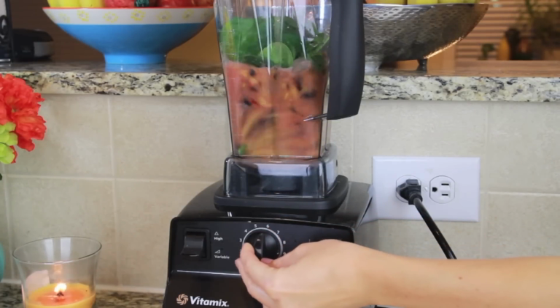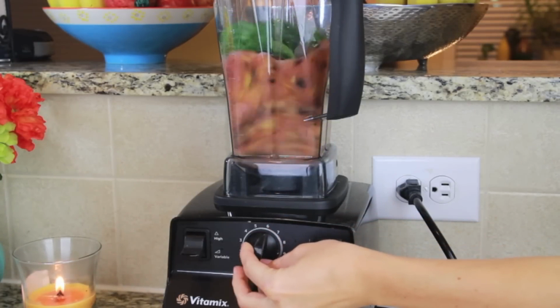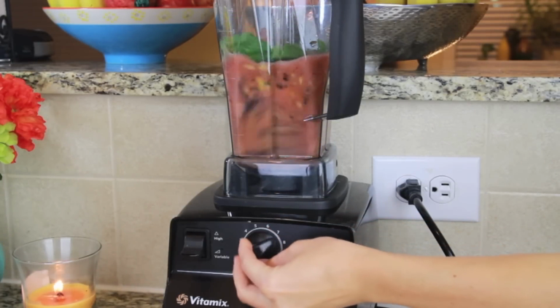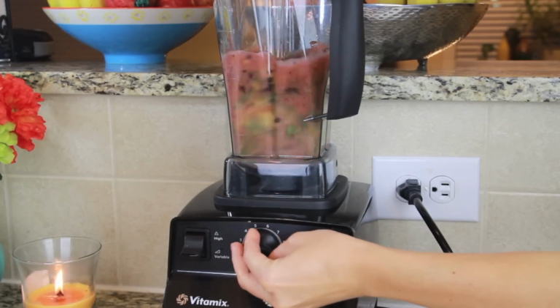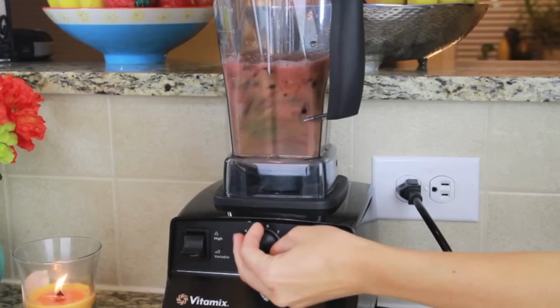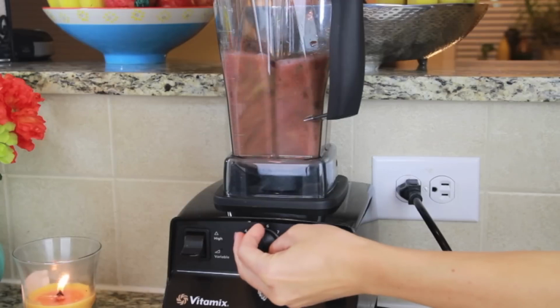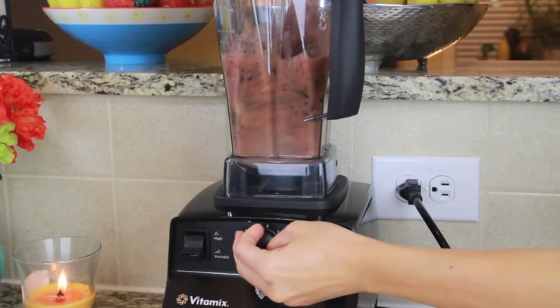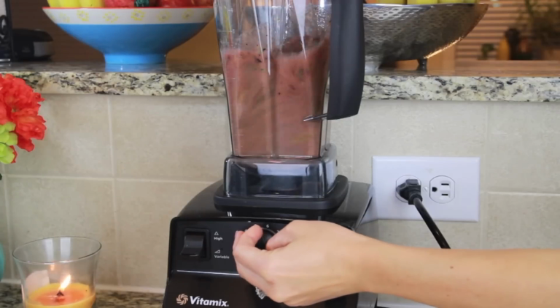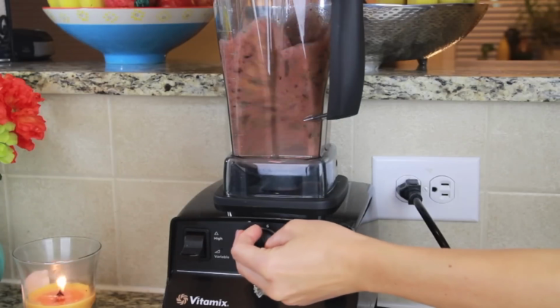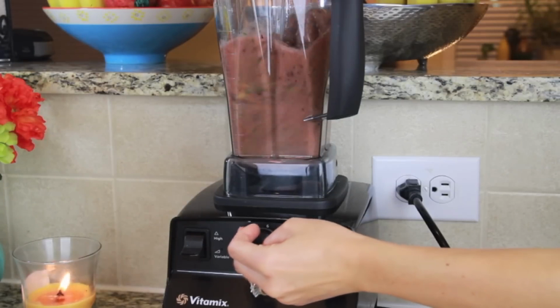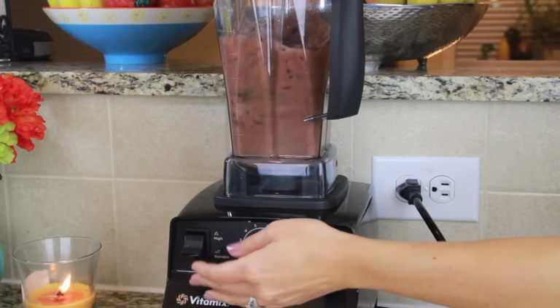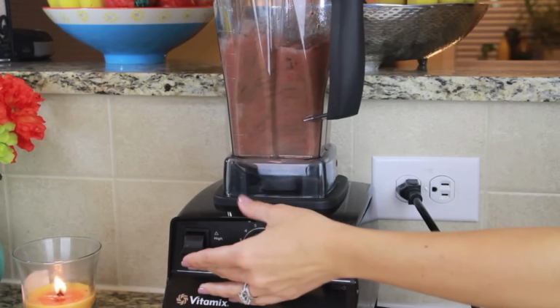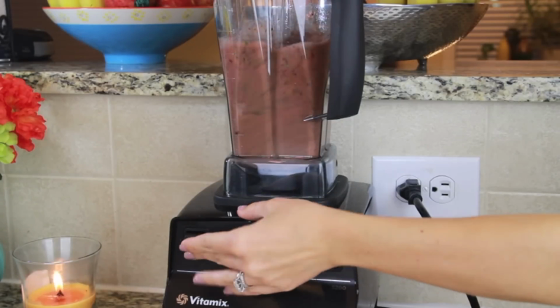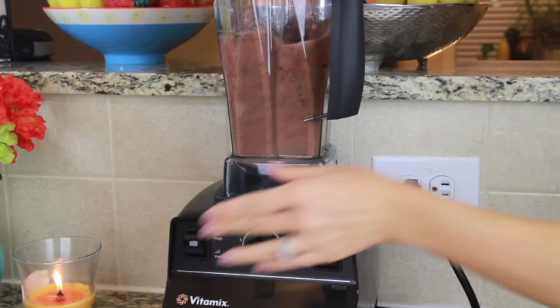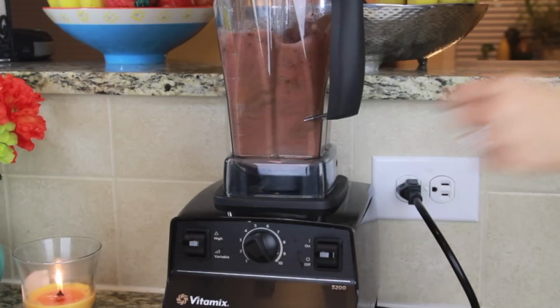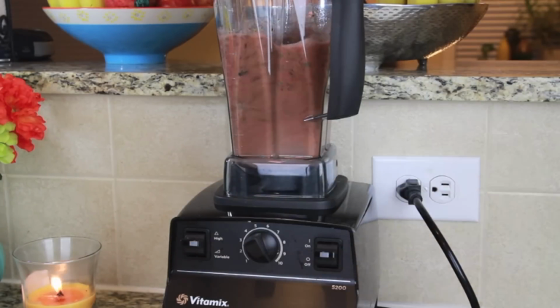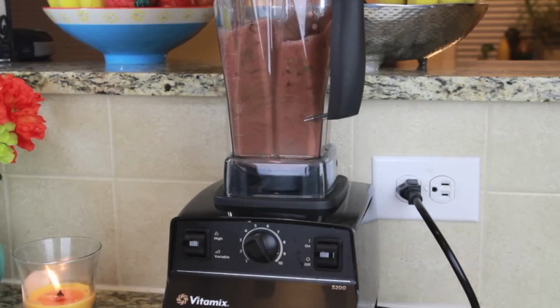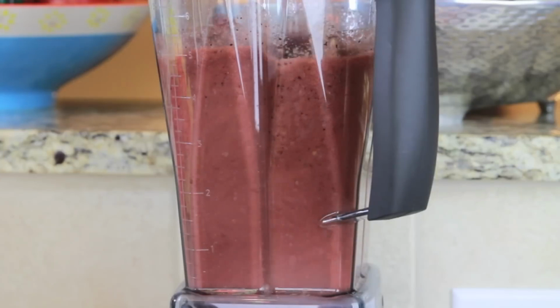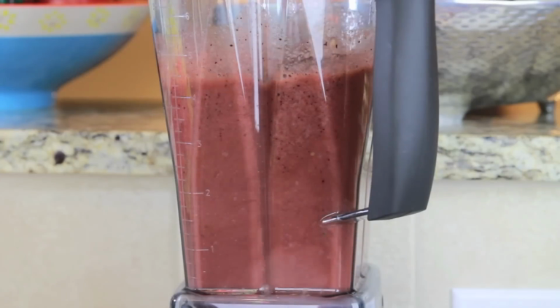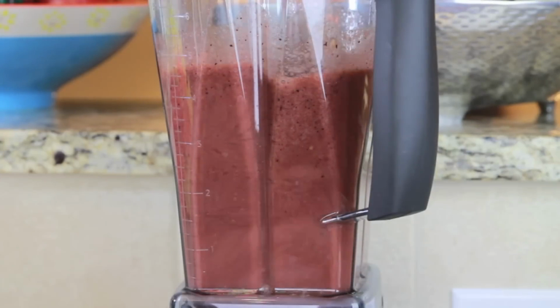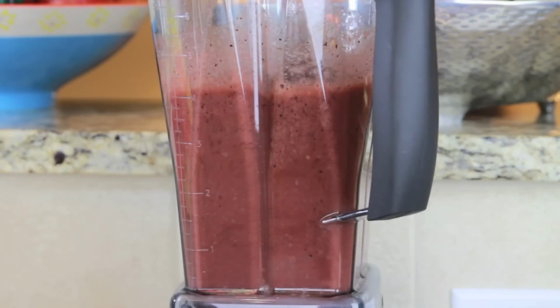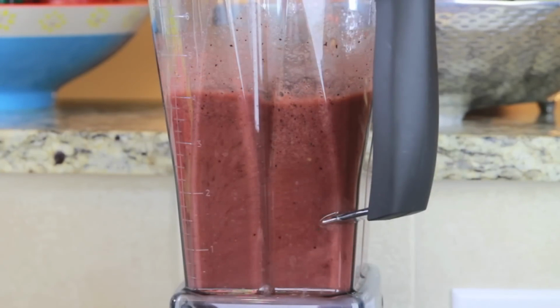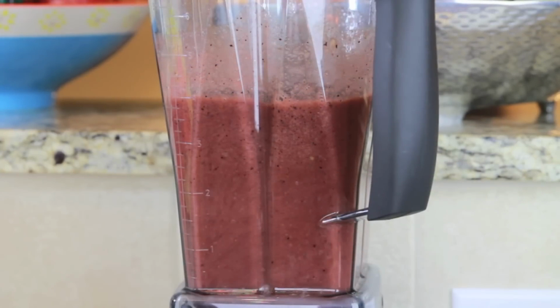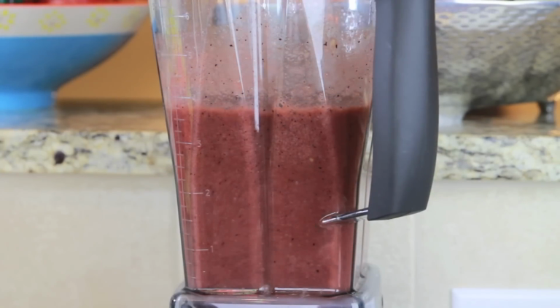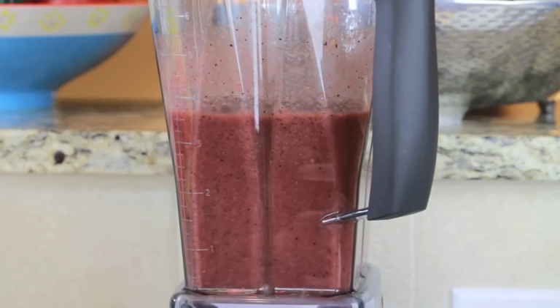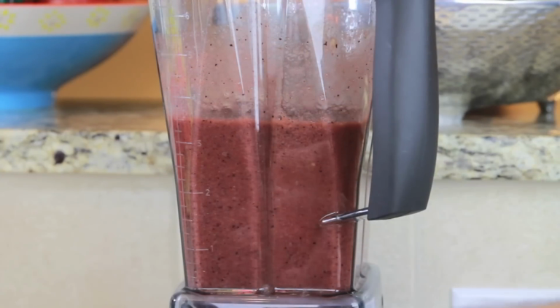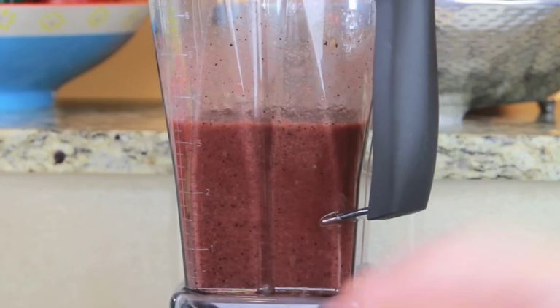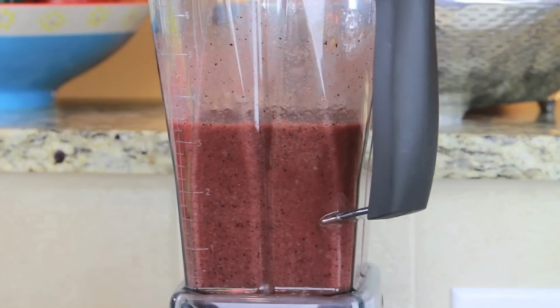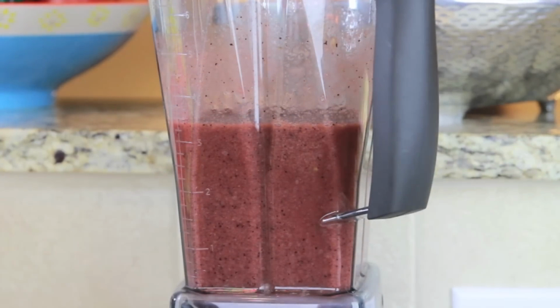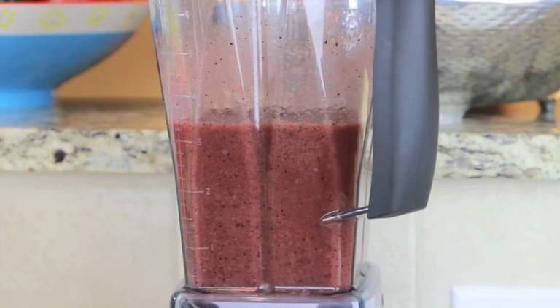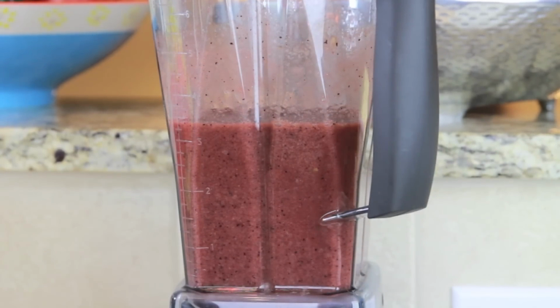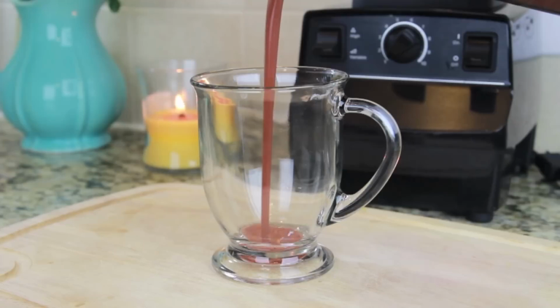Add about one cup of water, or you can use coconut water, and then blend everything together. This is a really great way to add greens to your diet if you don't really like the taste of them, because you won't even be able to taste them in the smoothie.